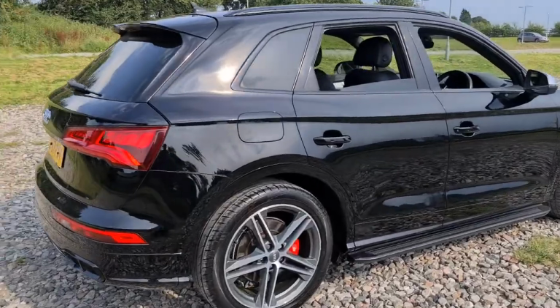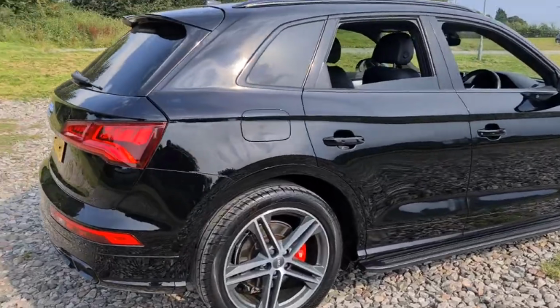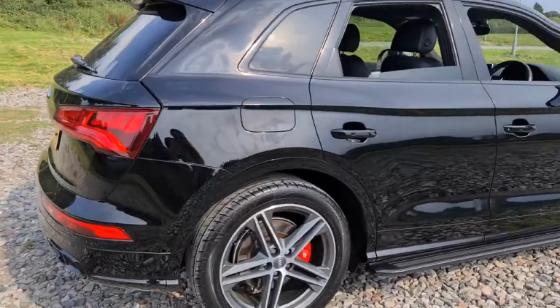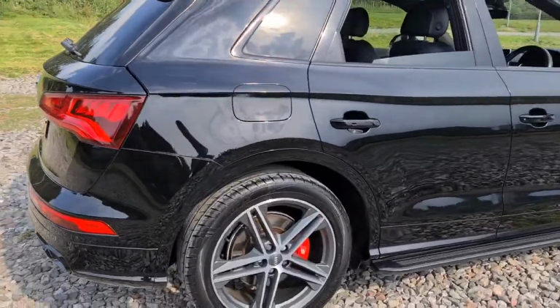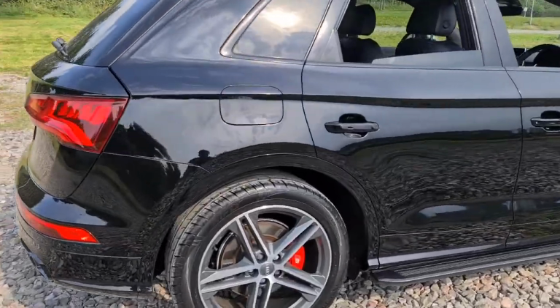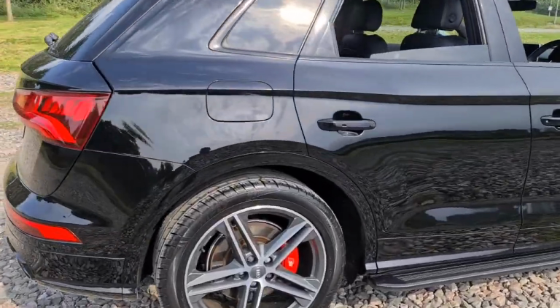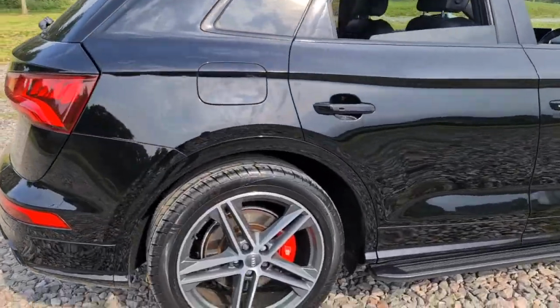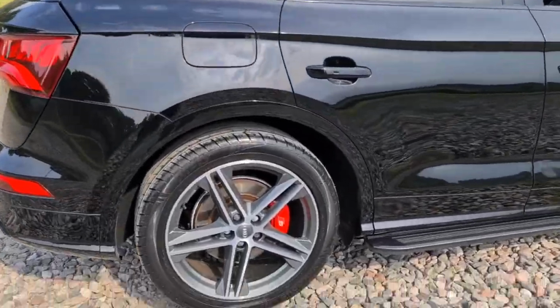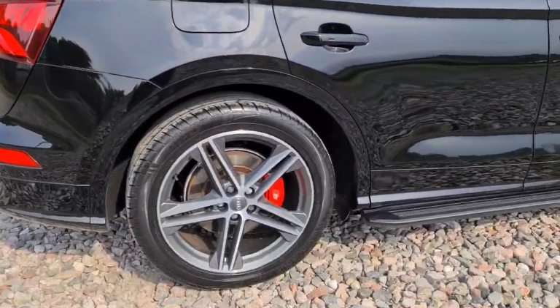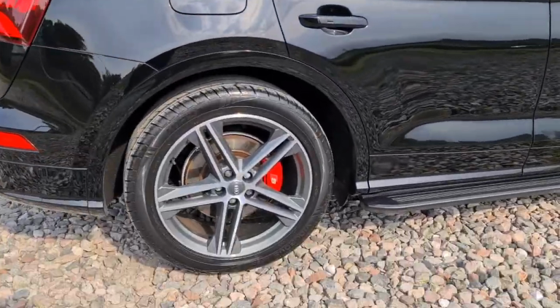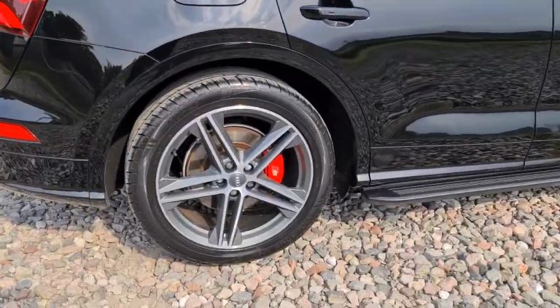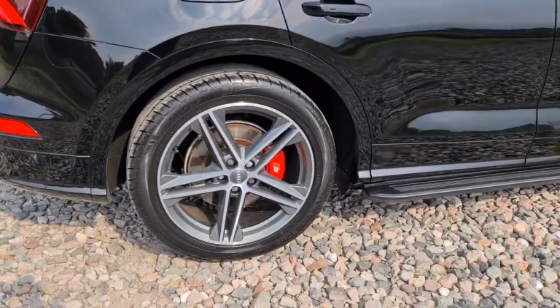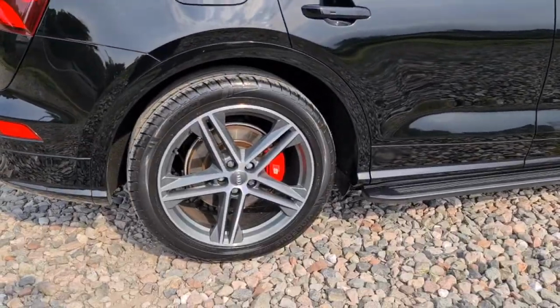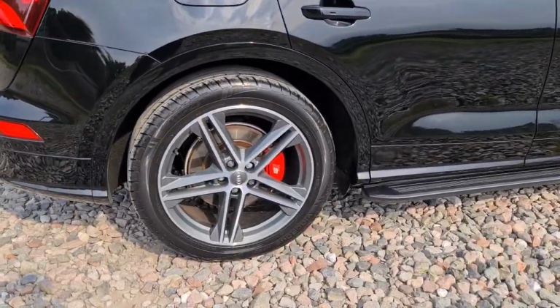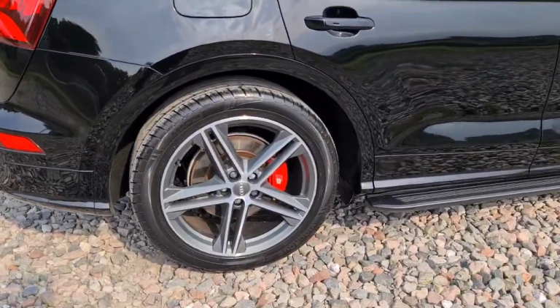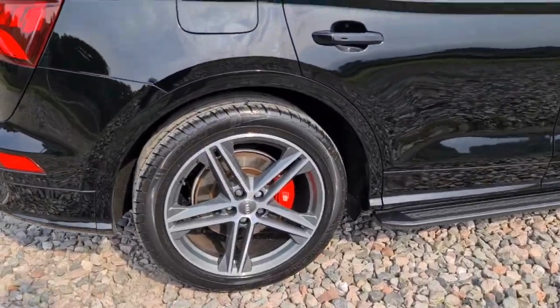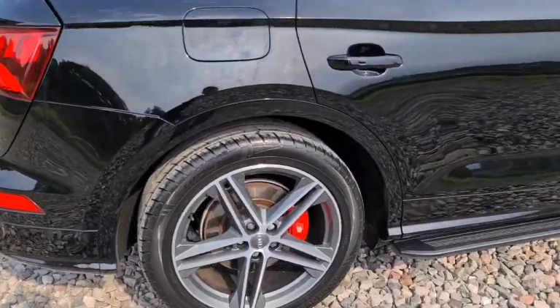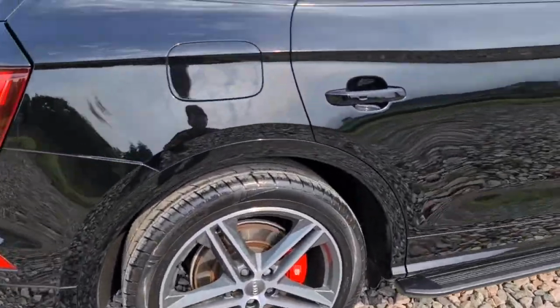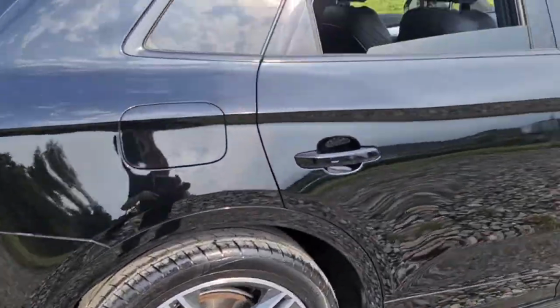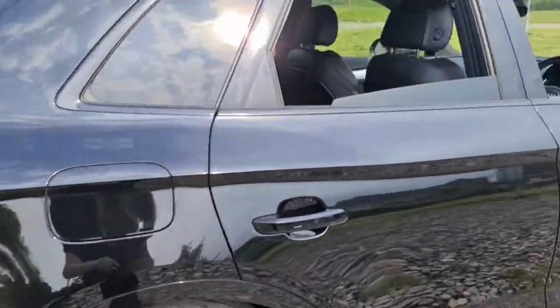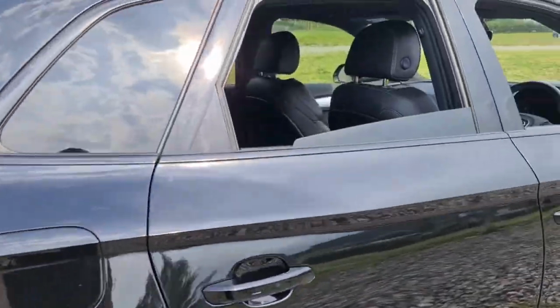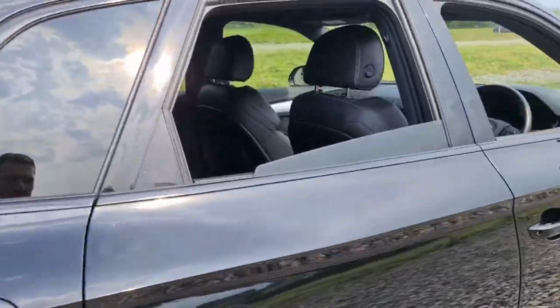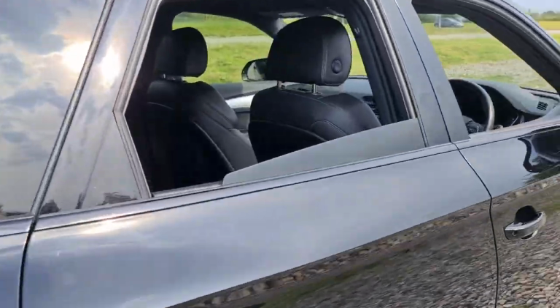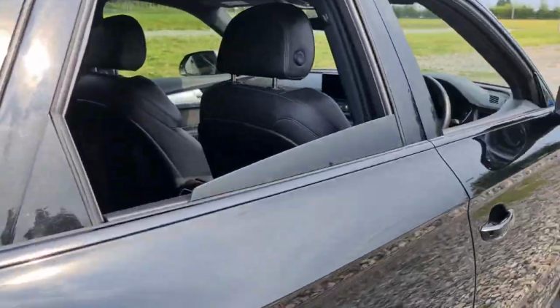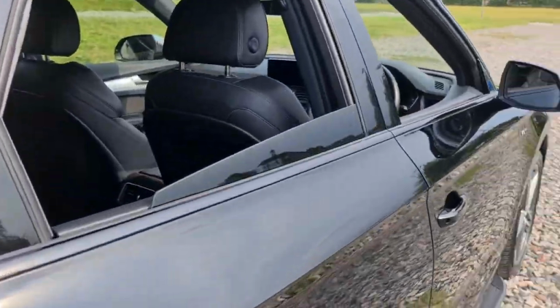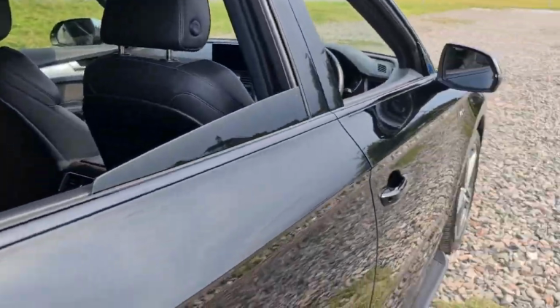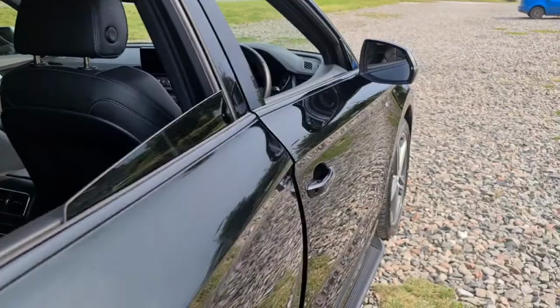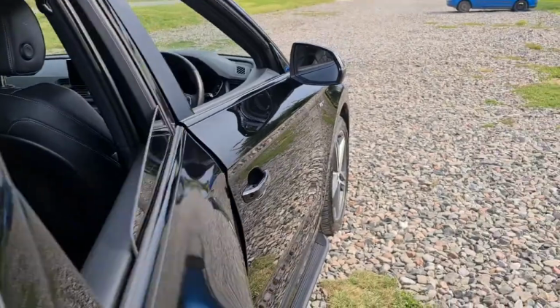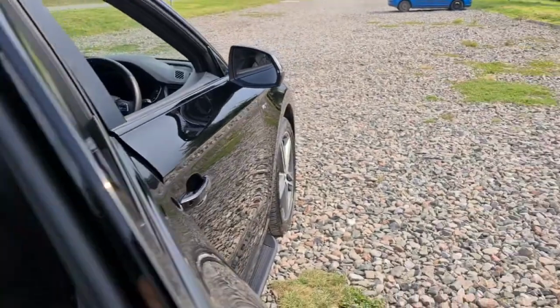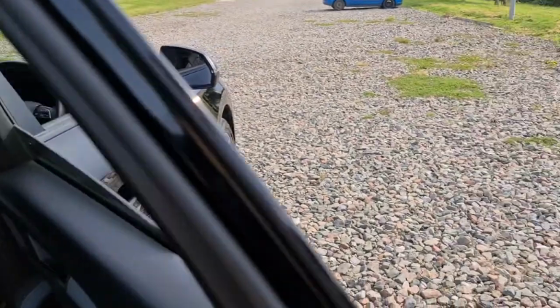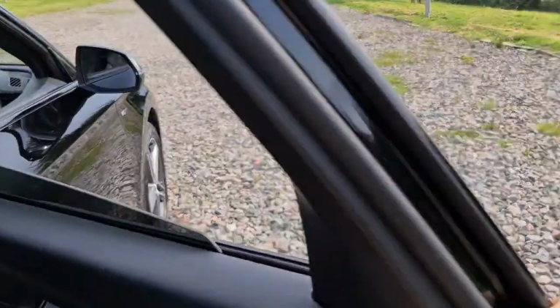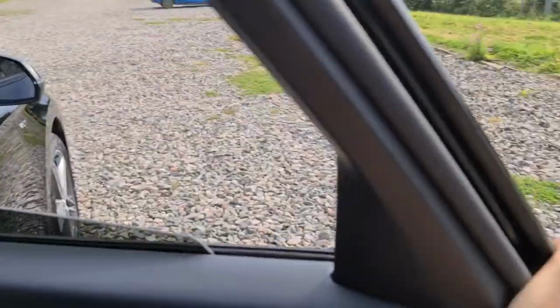And here's one of those alloys — not a single mark on them whatsoever, and those red calipers really do help with the contrast and the sporty look of this vehicle.